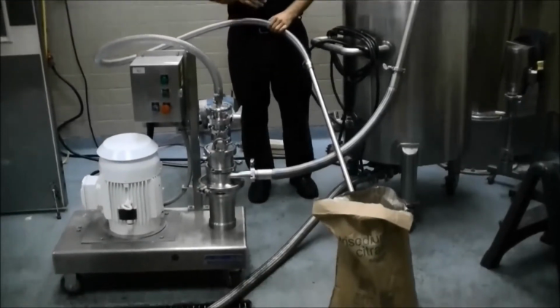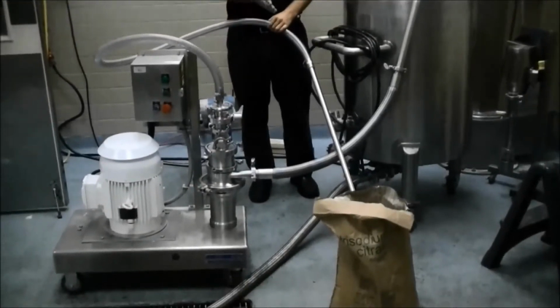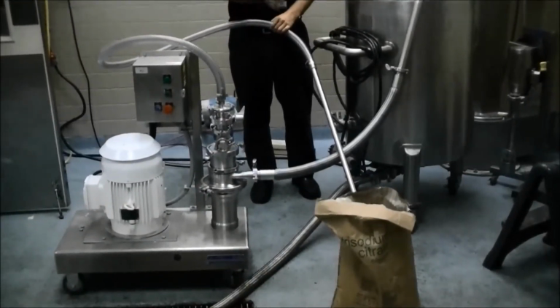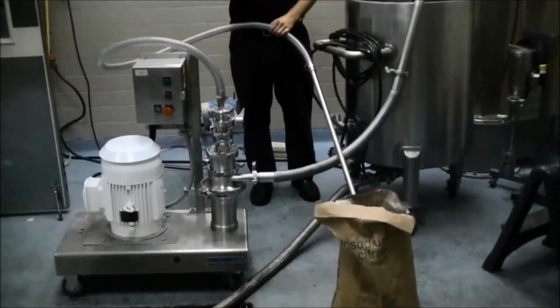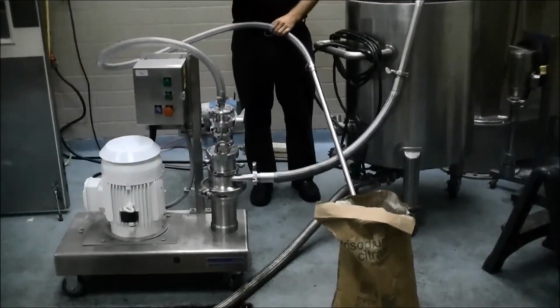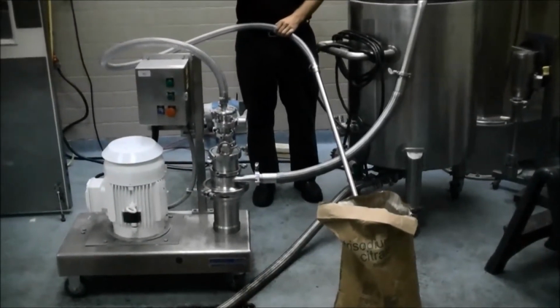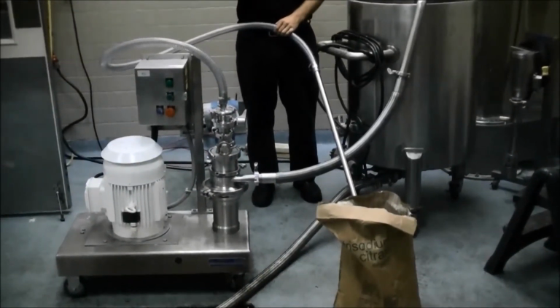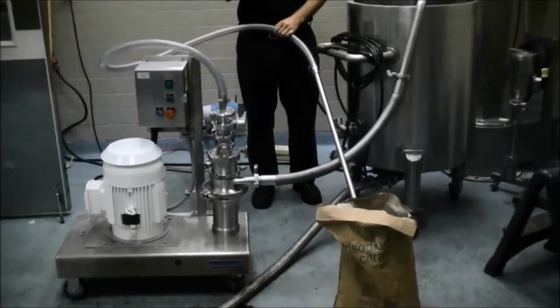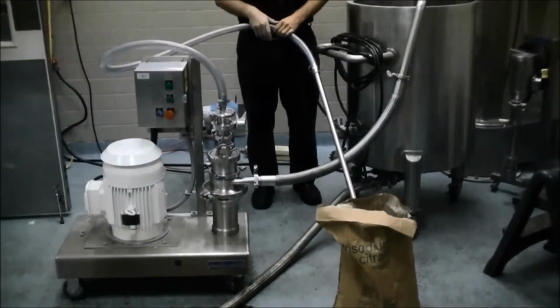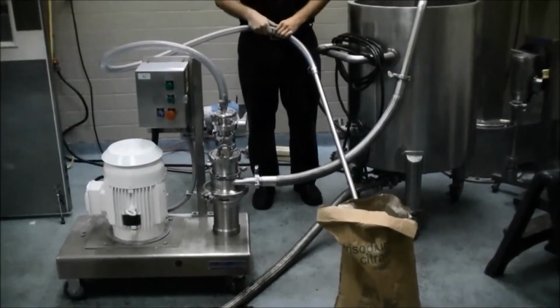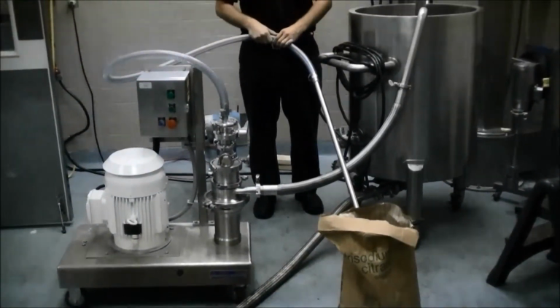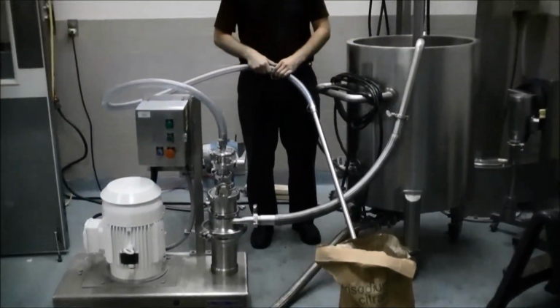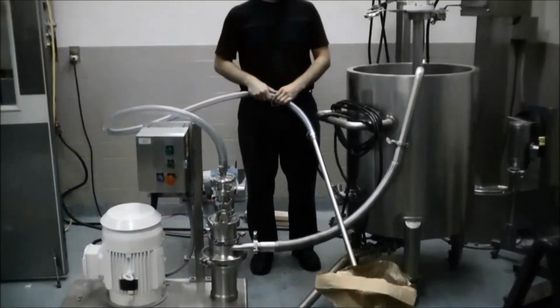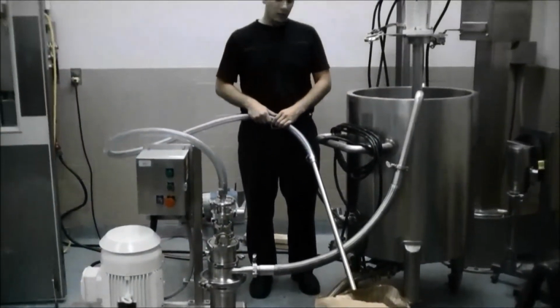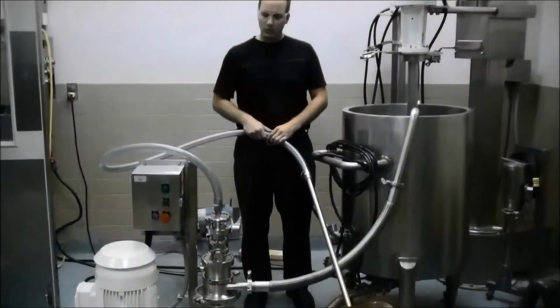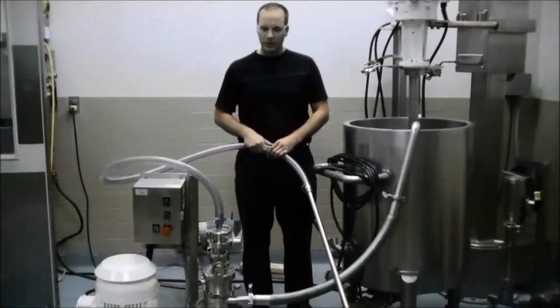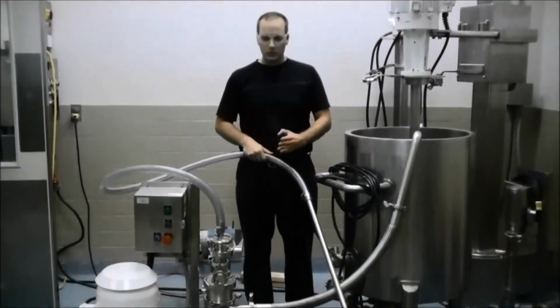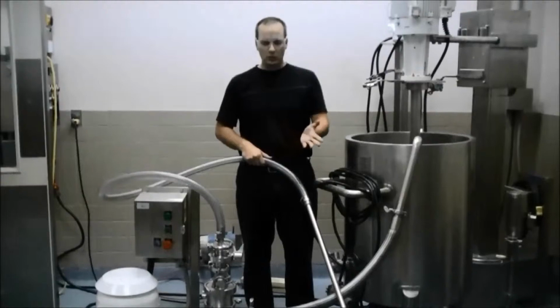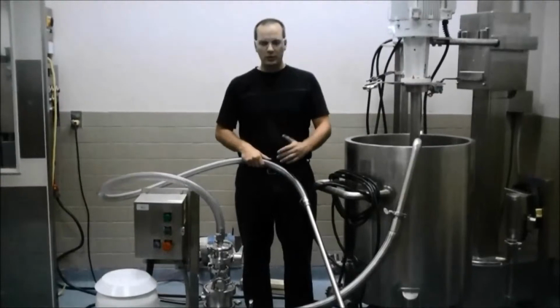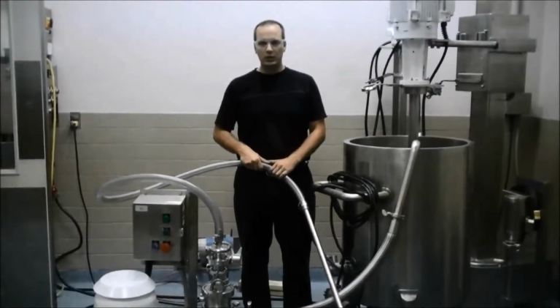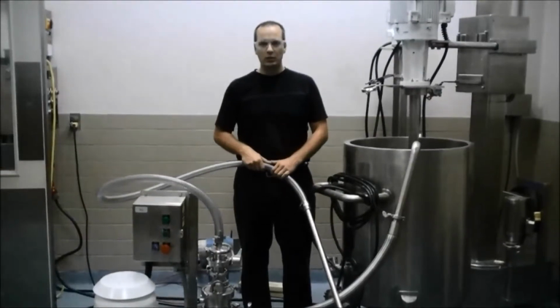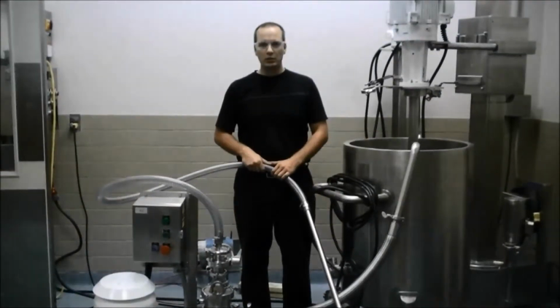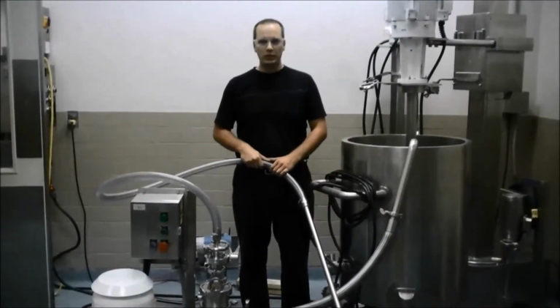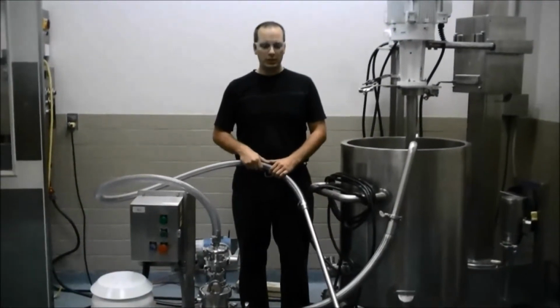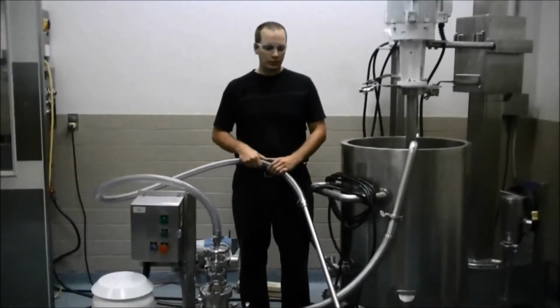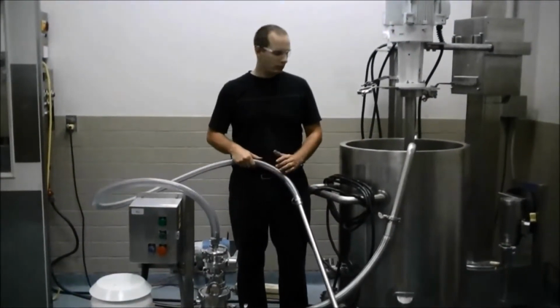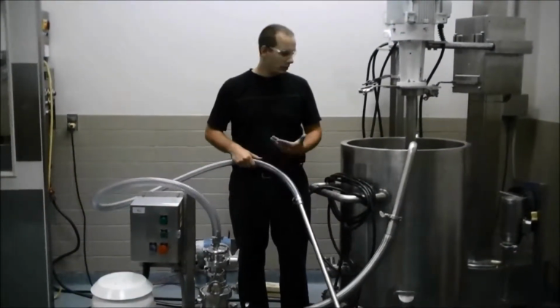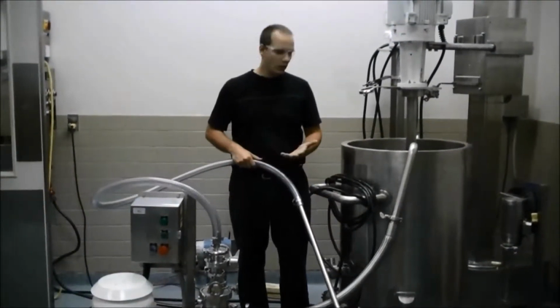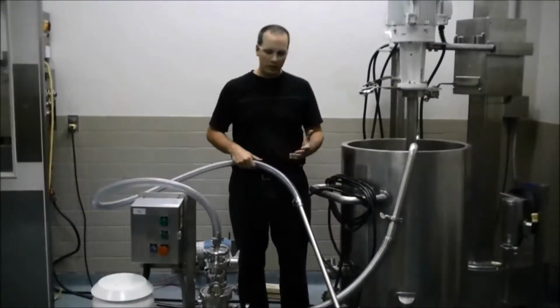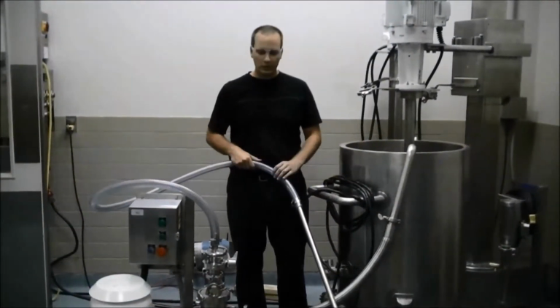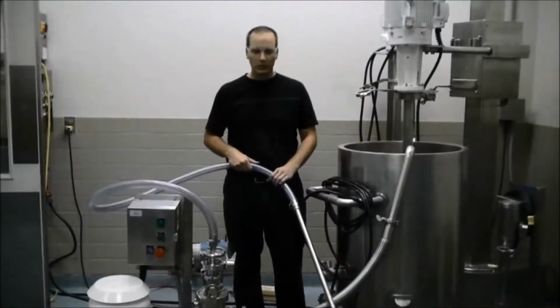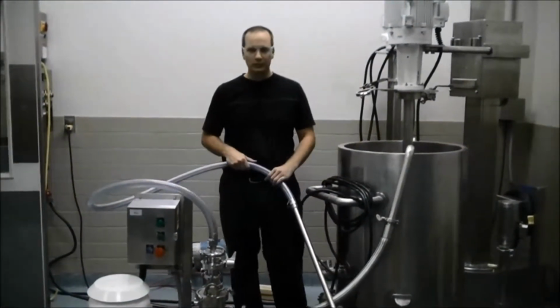We have our bag of sodium citrate in front of us here, and we'll attempt to wand the material in using the wand and the disperser.